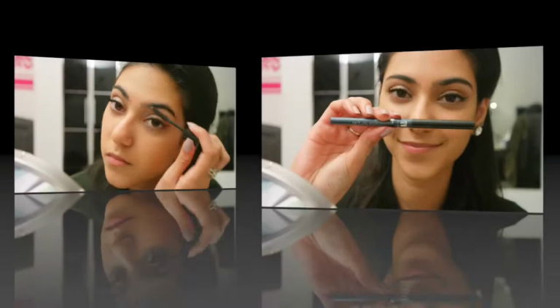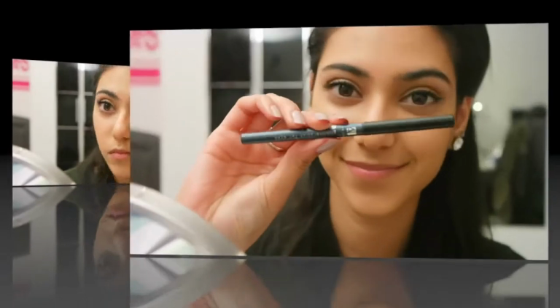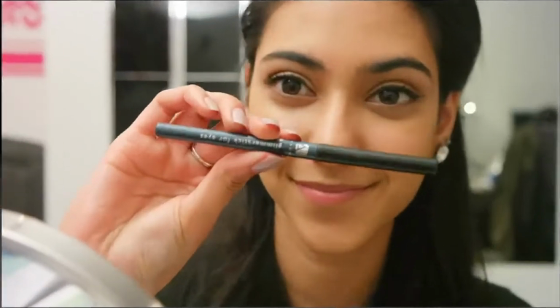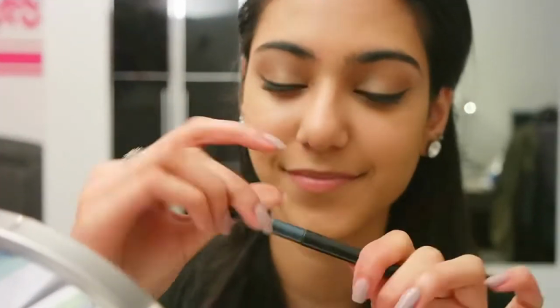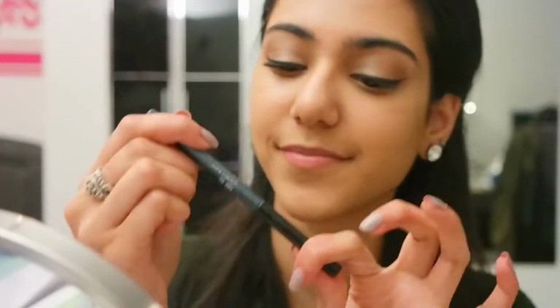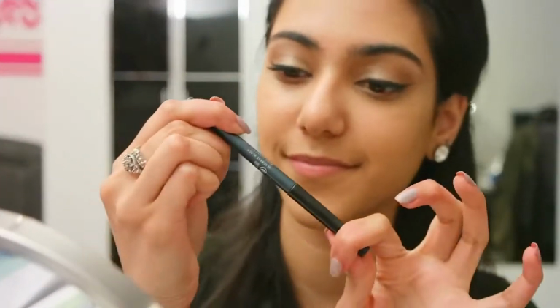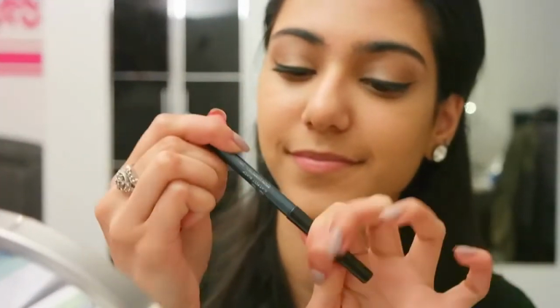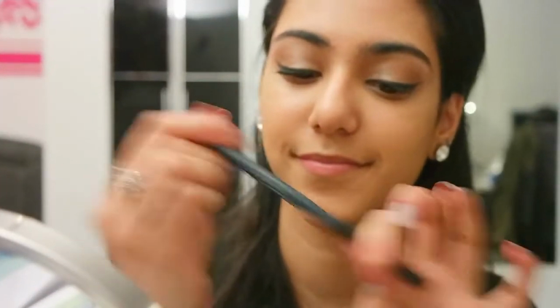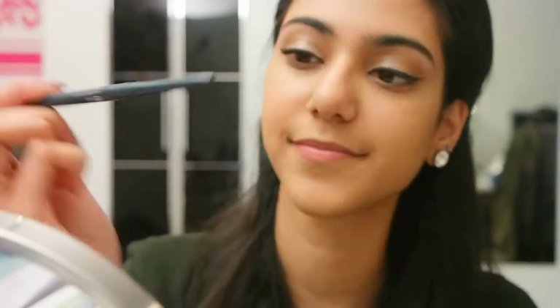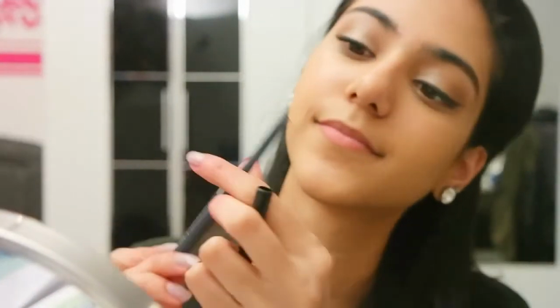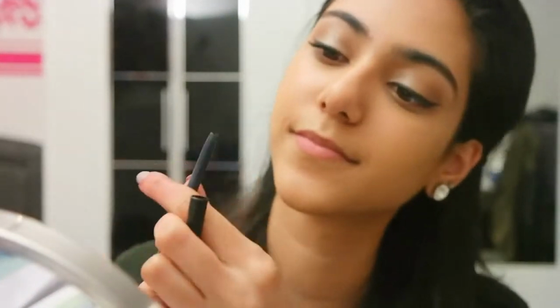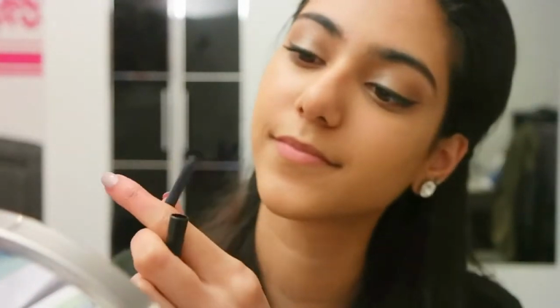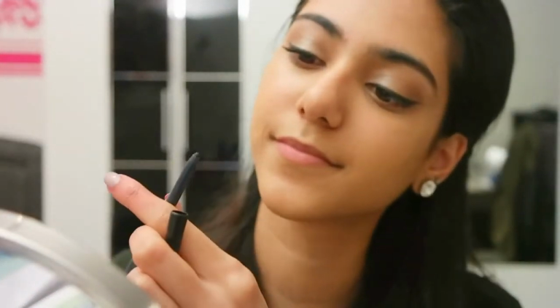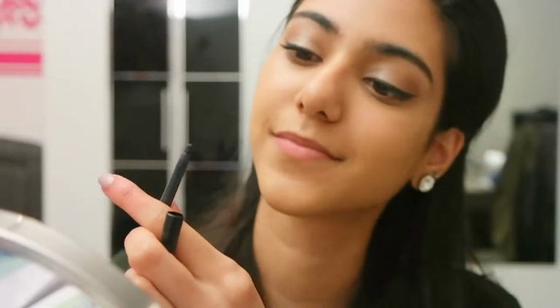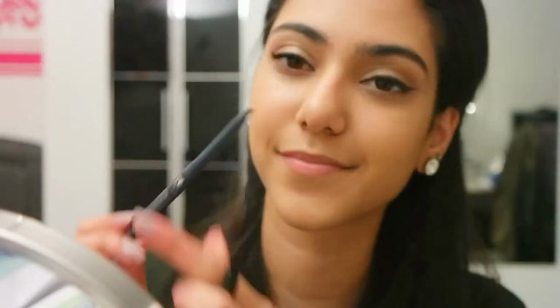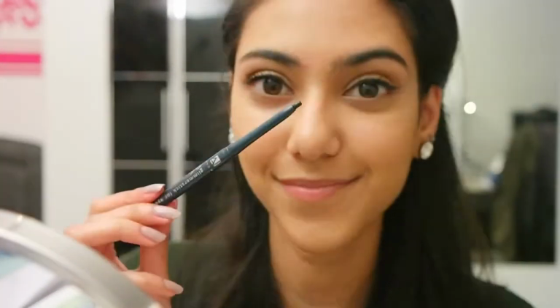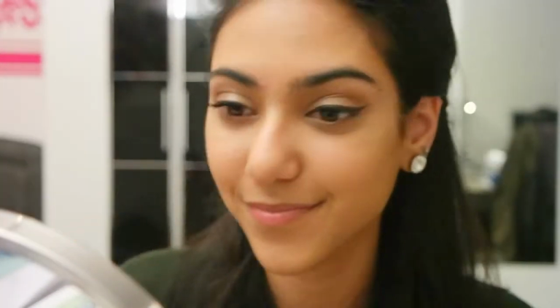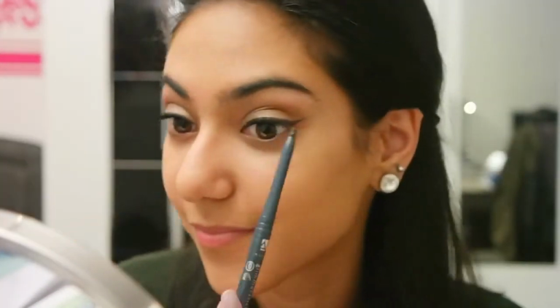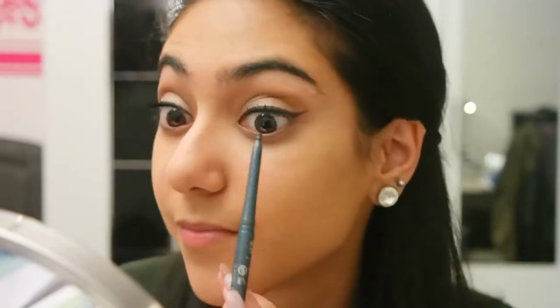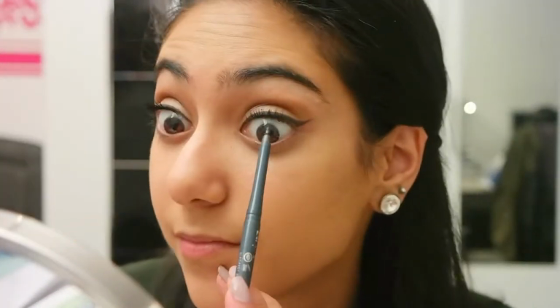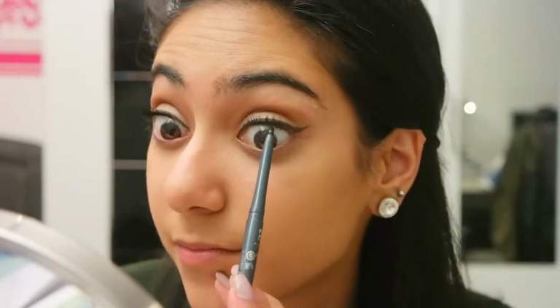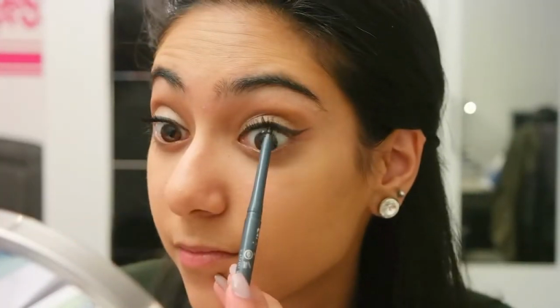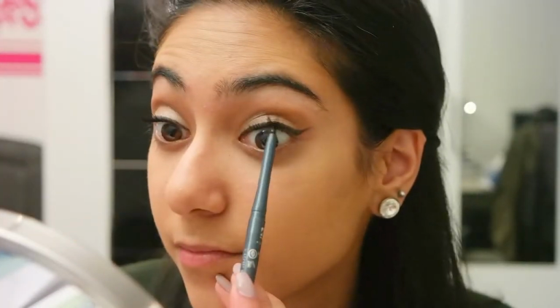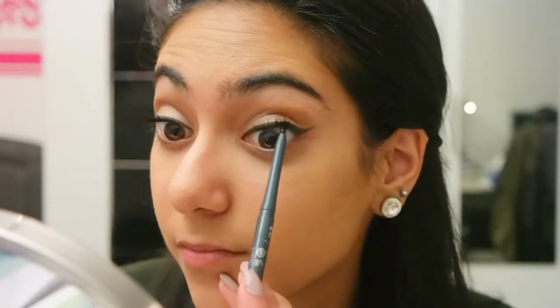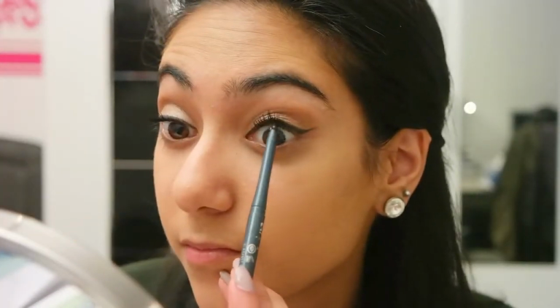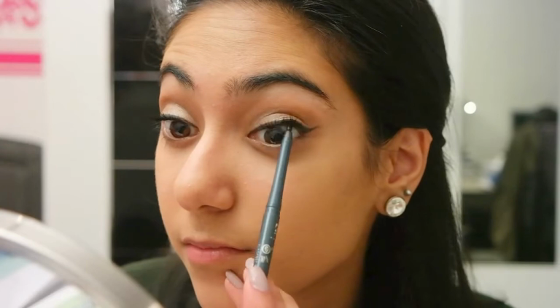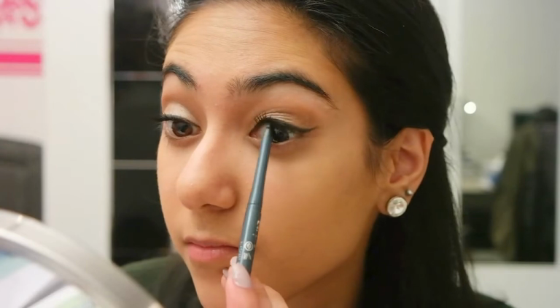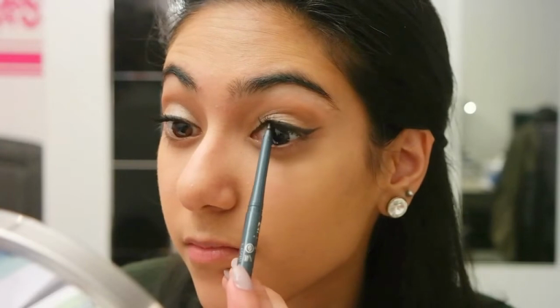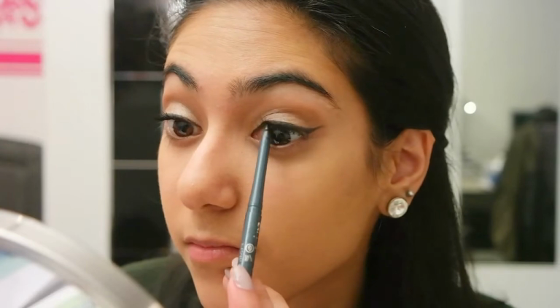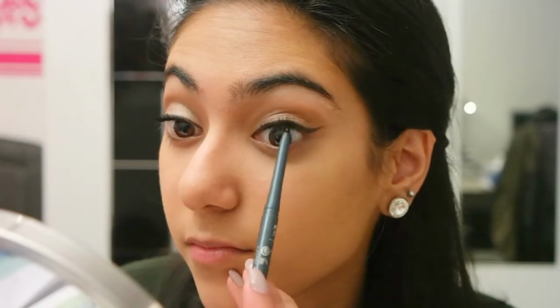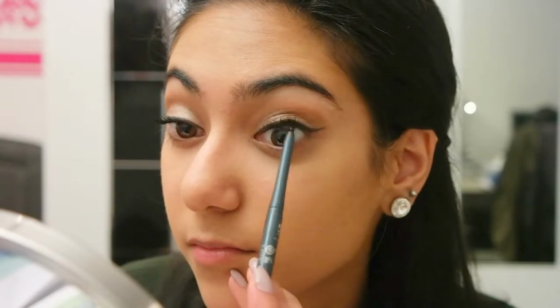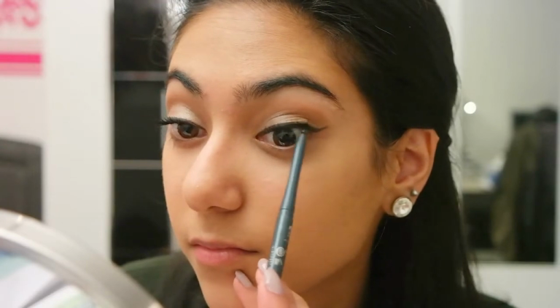Next I'm using this Aven Glimmer Stick in black and tight lining my upper waterline with it.